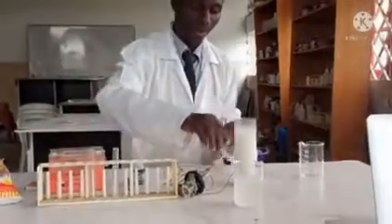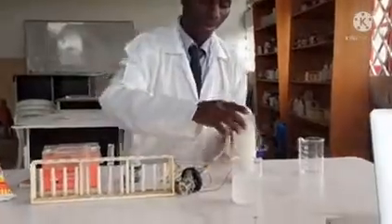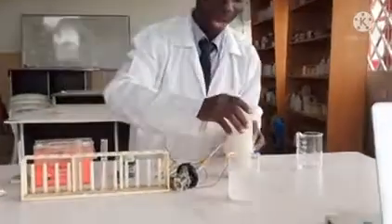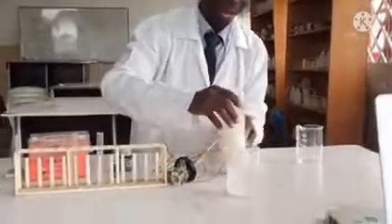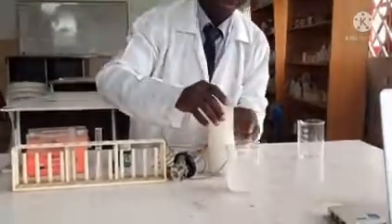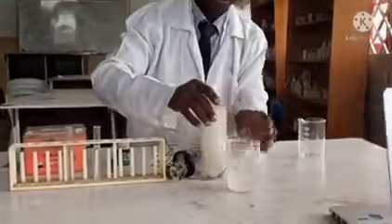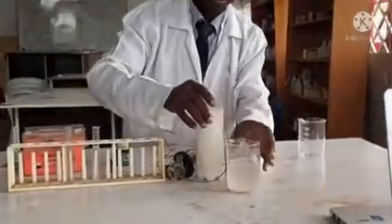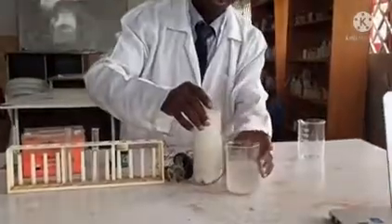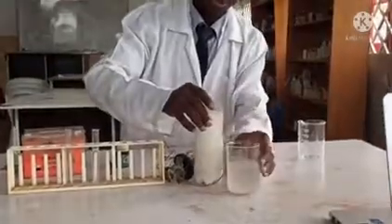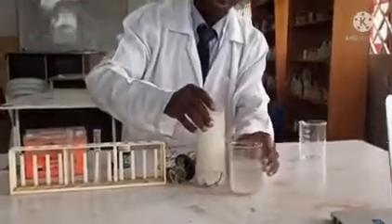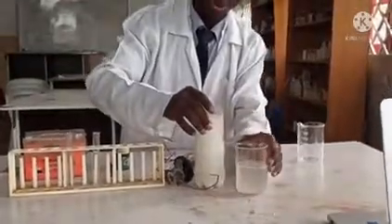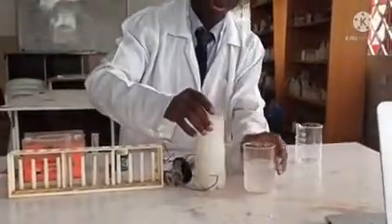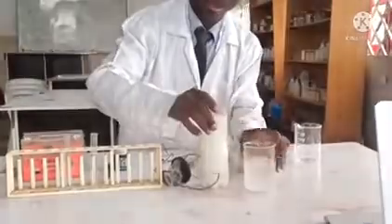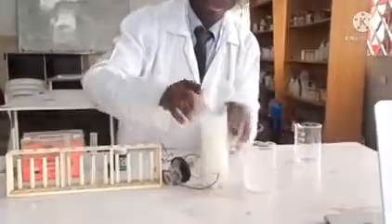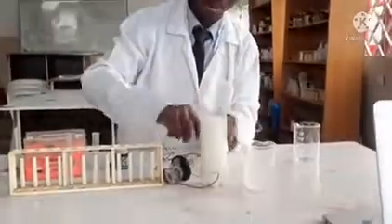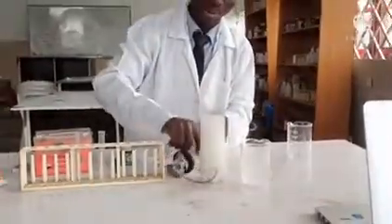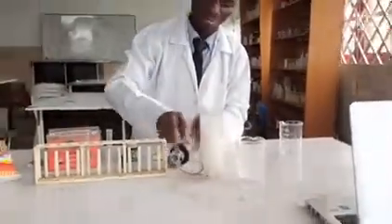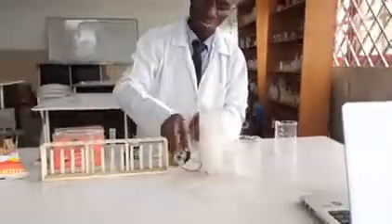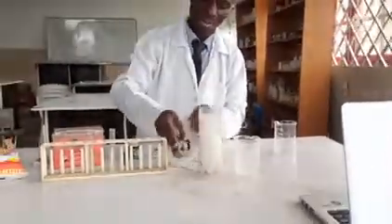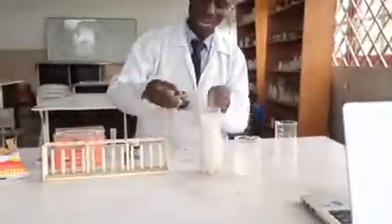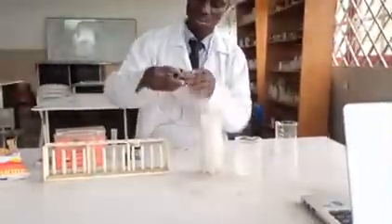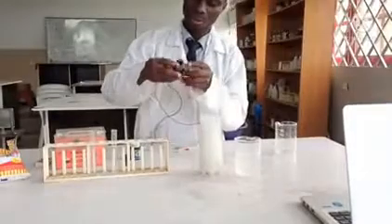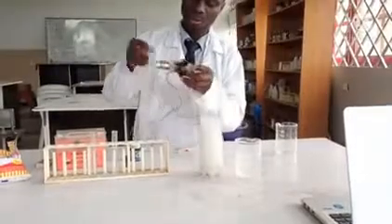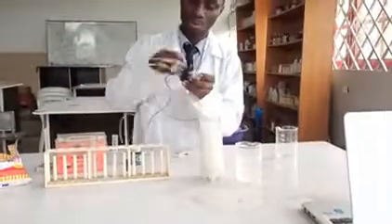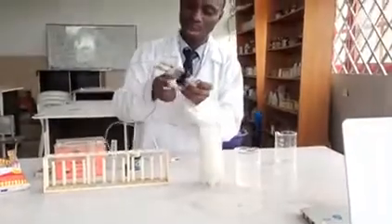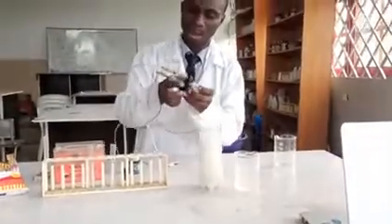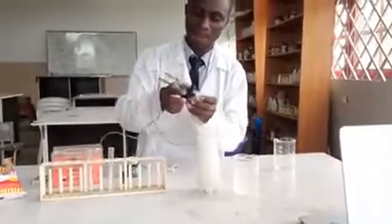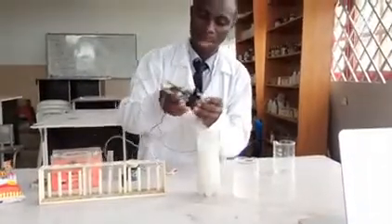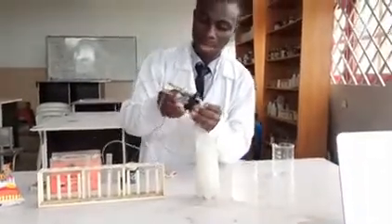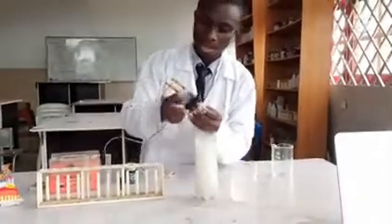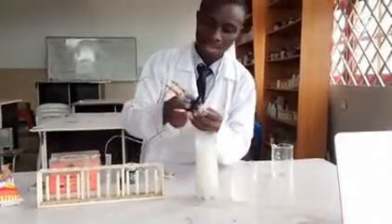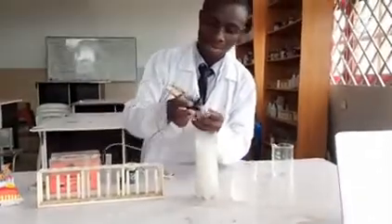I have the salt solution here — this is the brine solution. So I'm going to put in my electrodes.